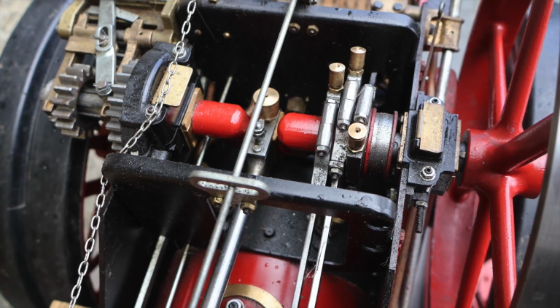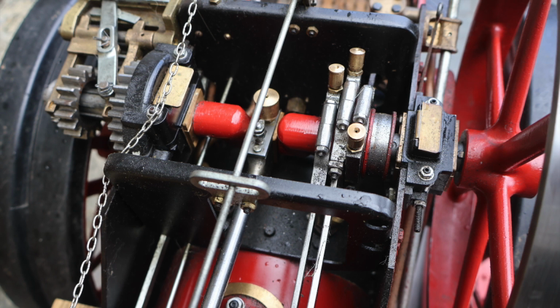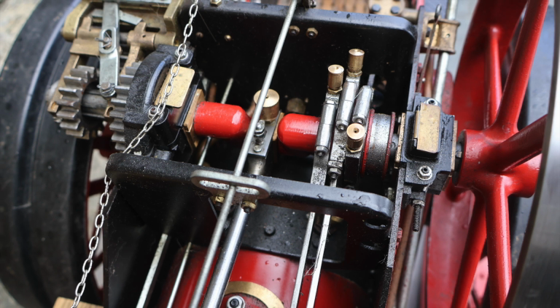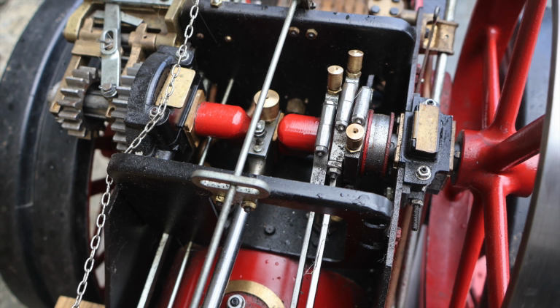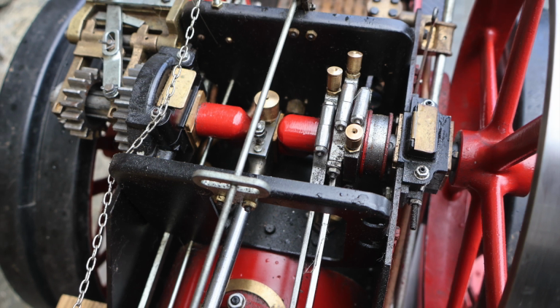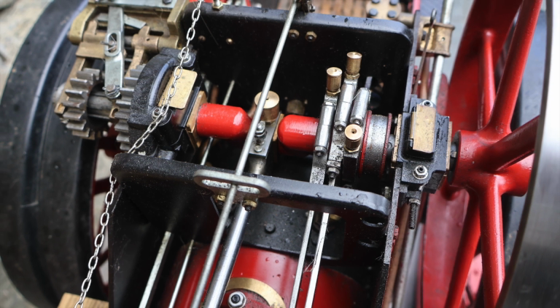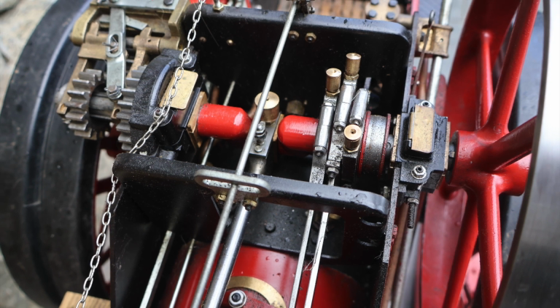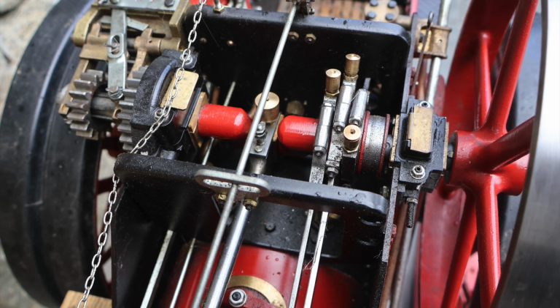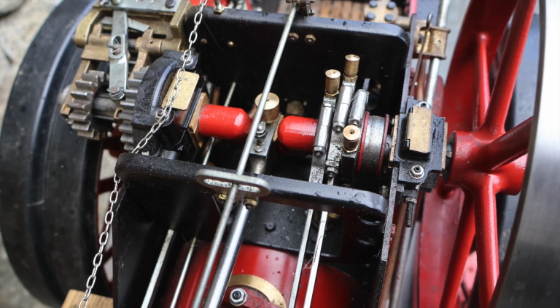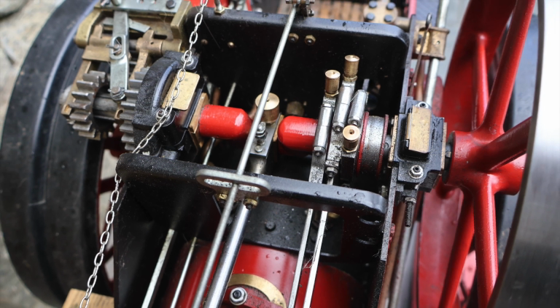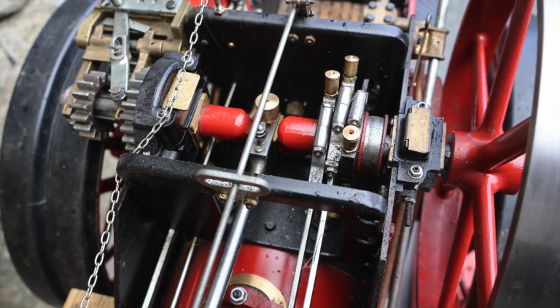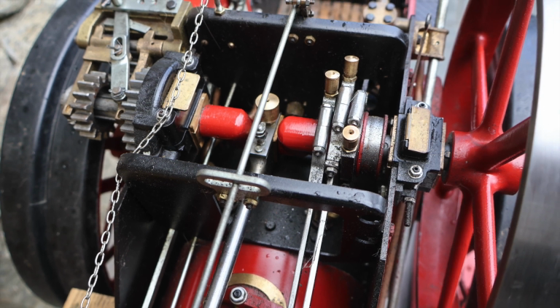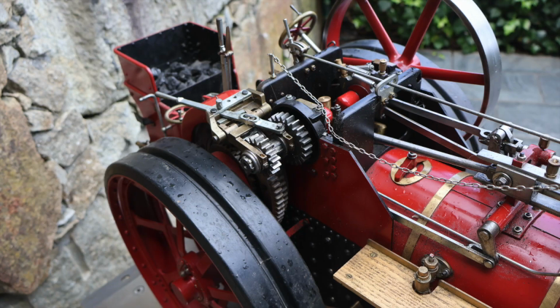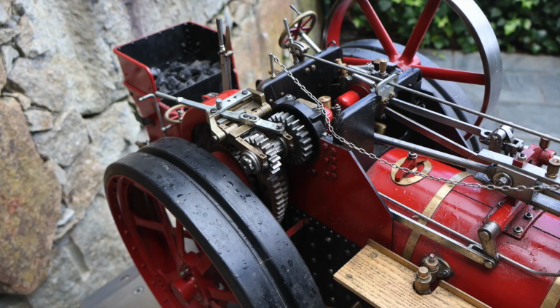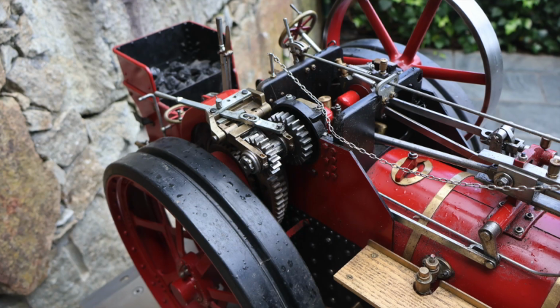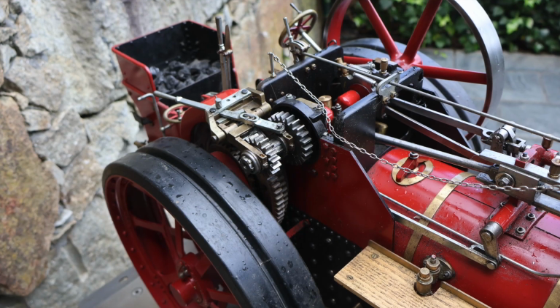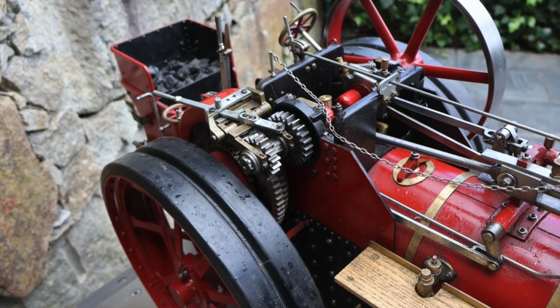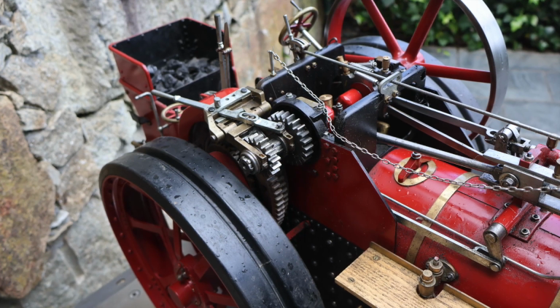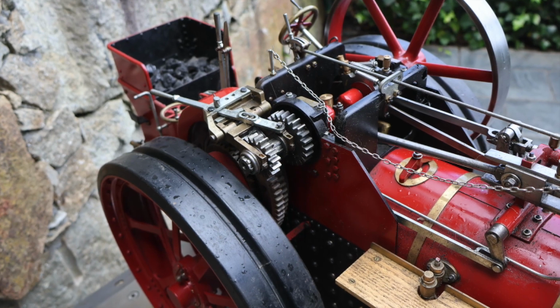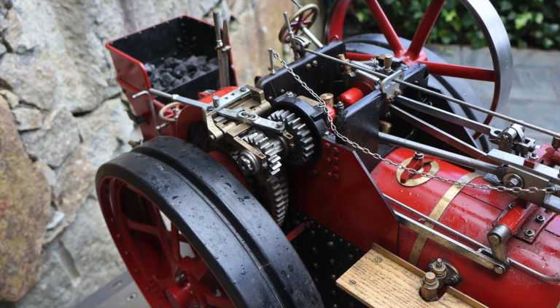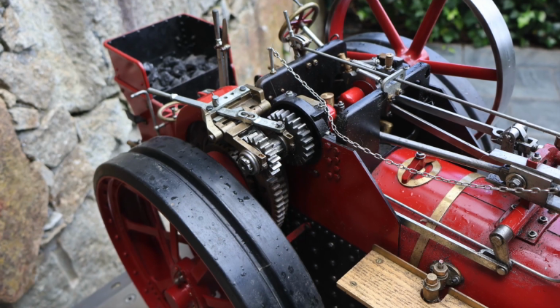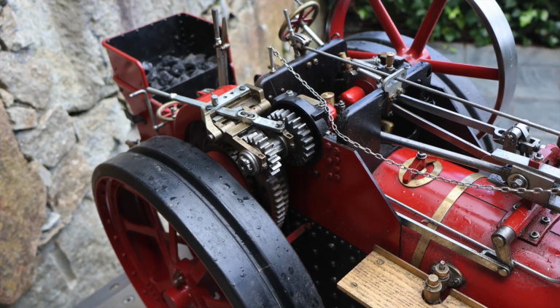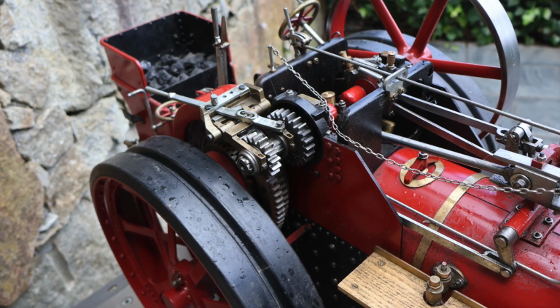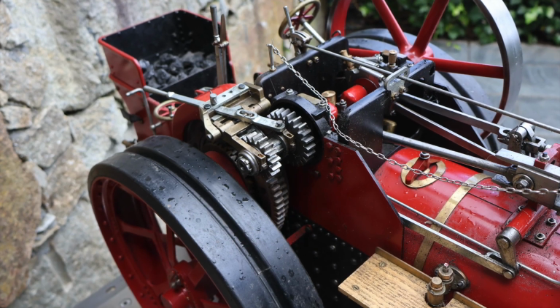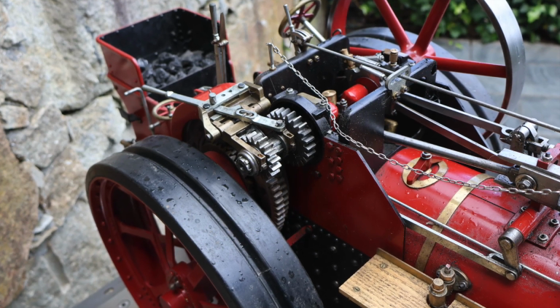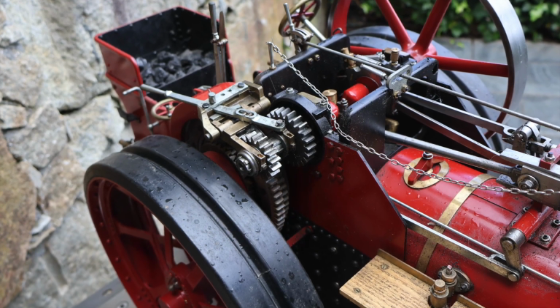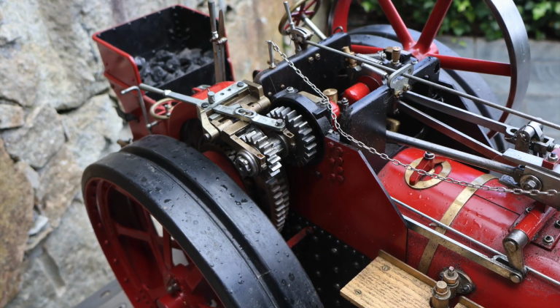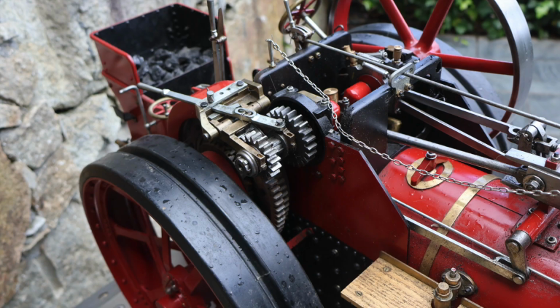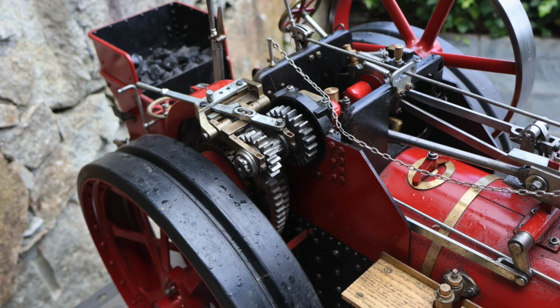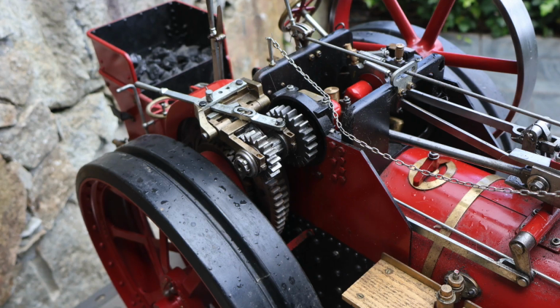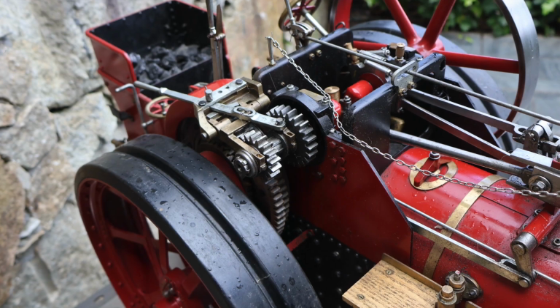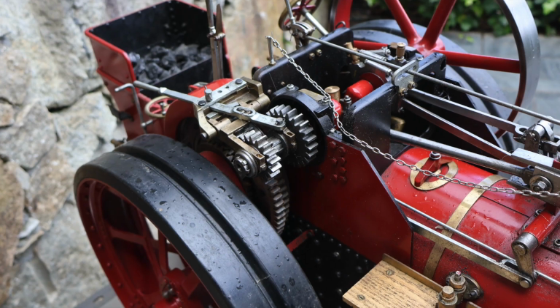These are just some photographs of some of the parts of it. You can see this is a 2-speed gearbox on the side.